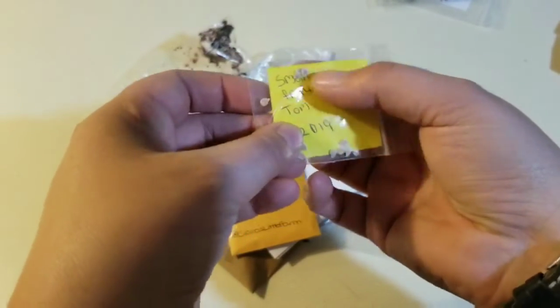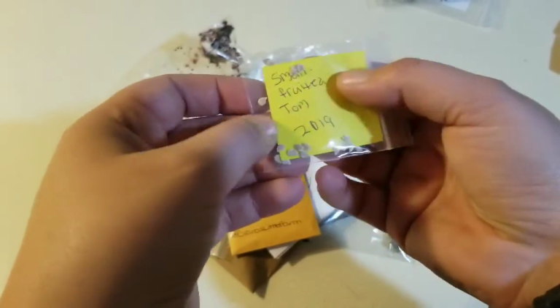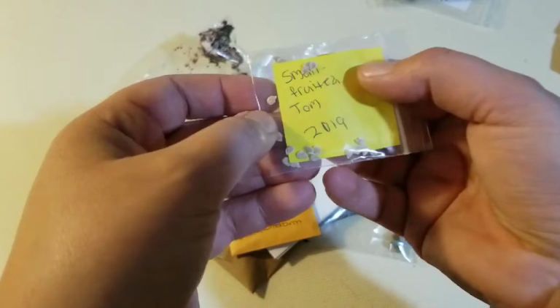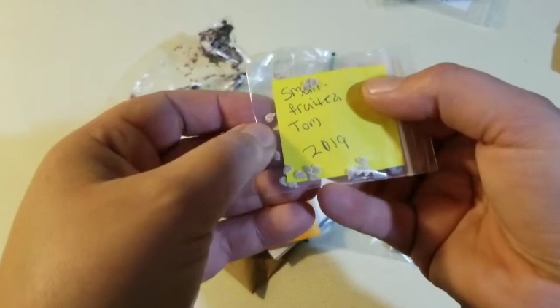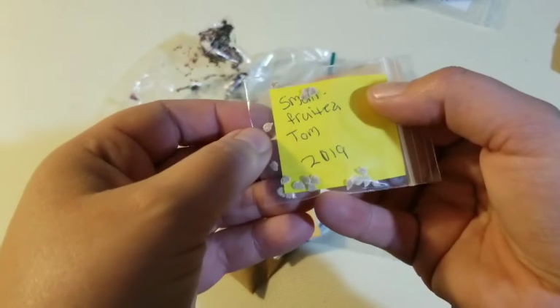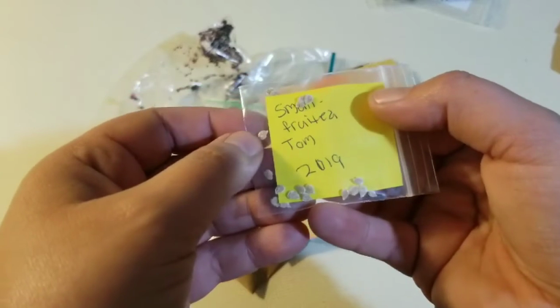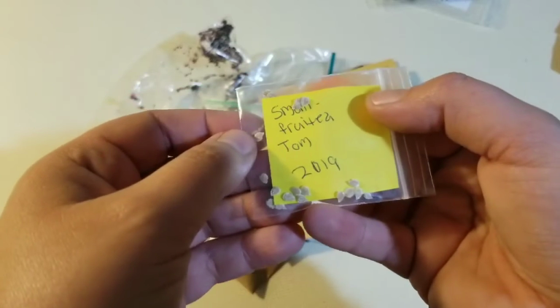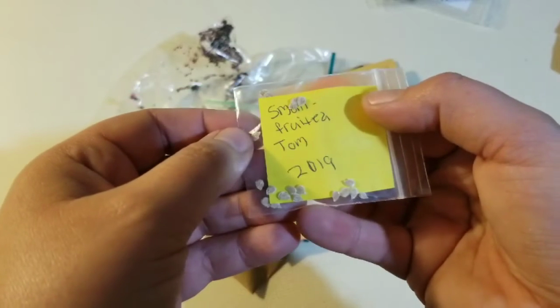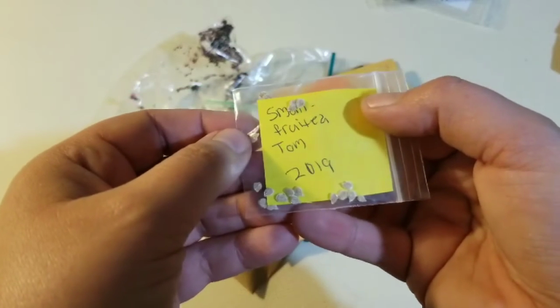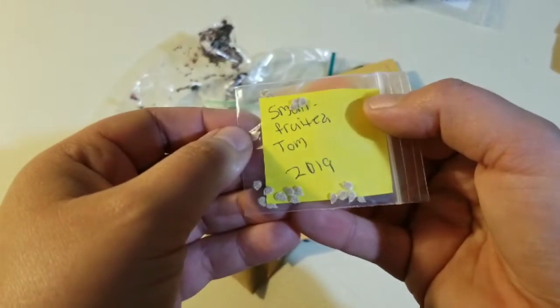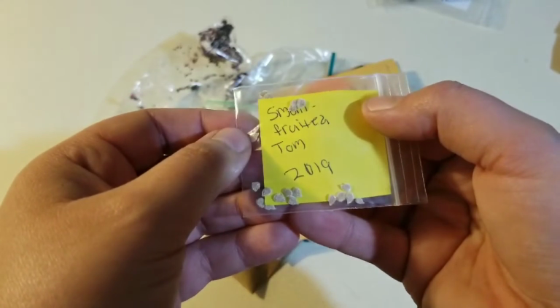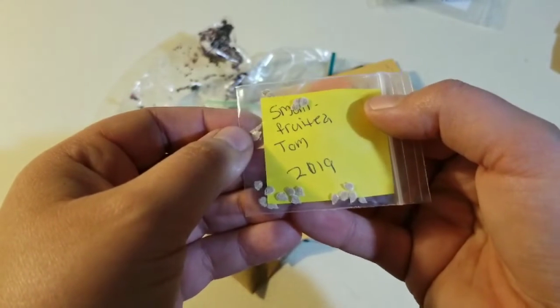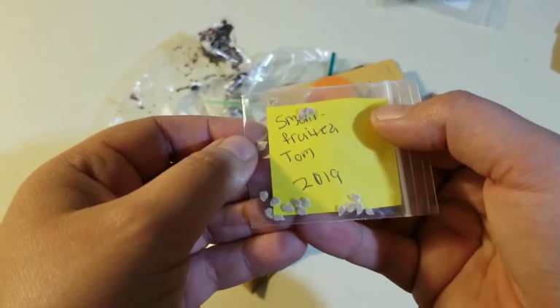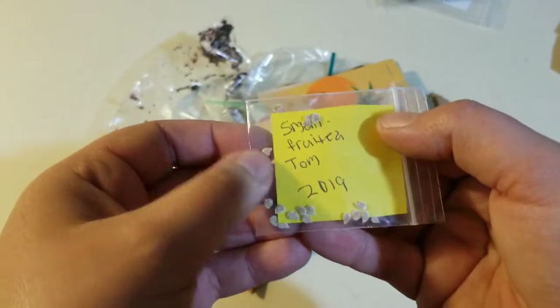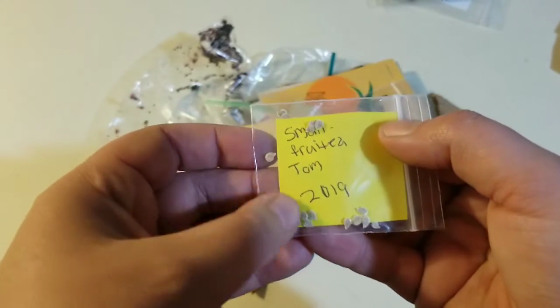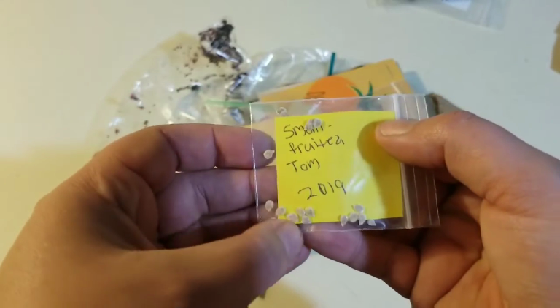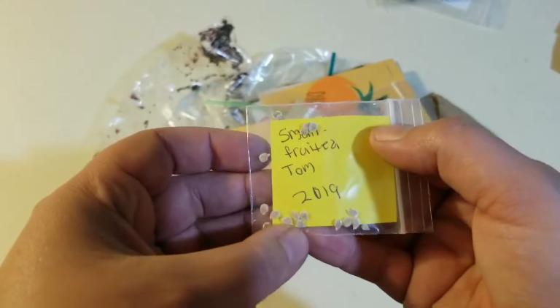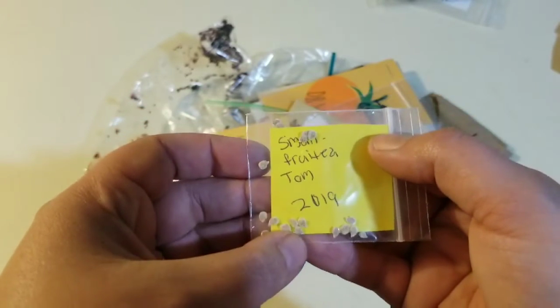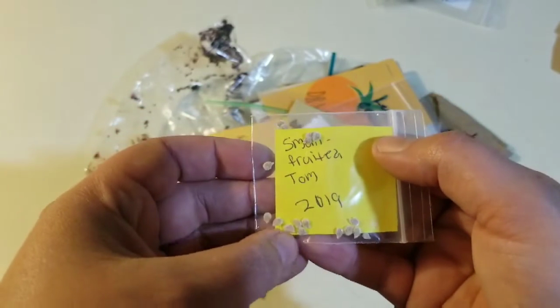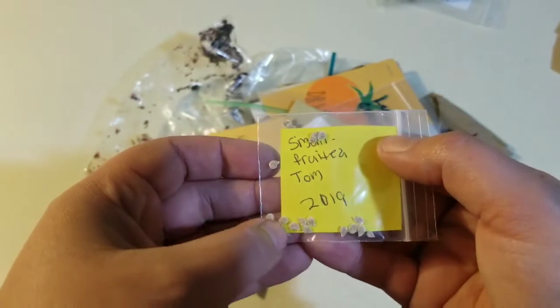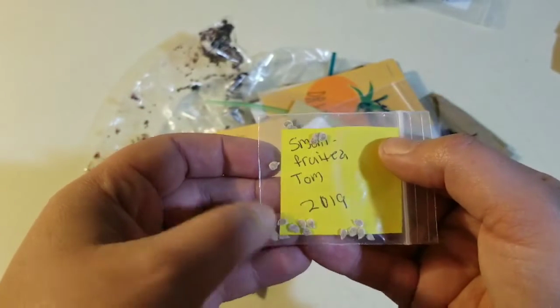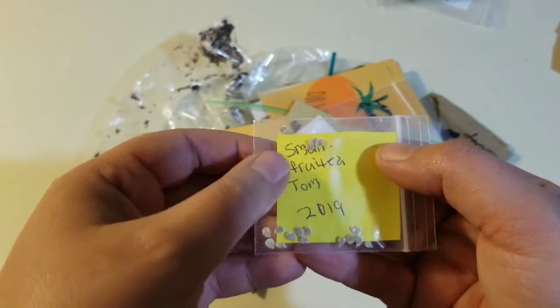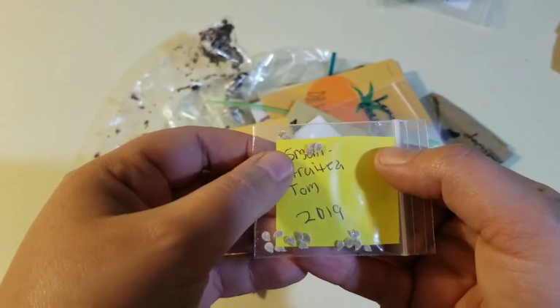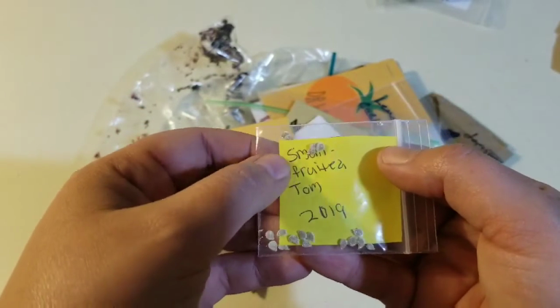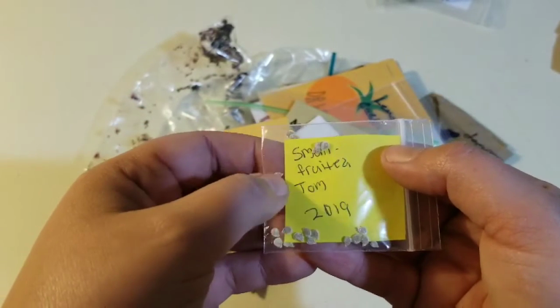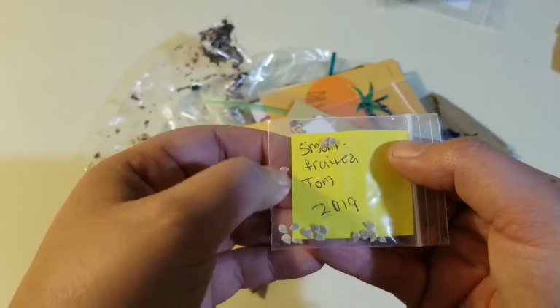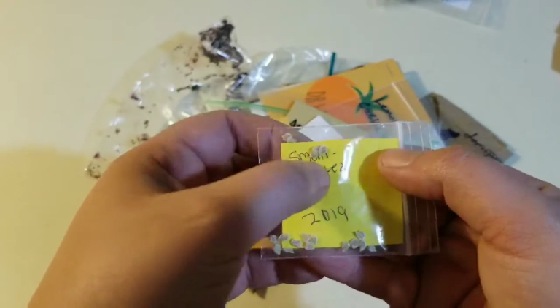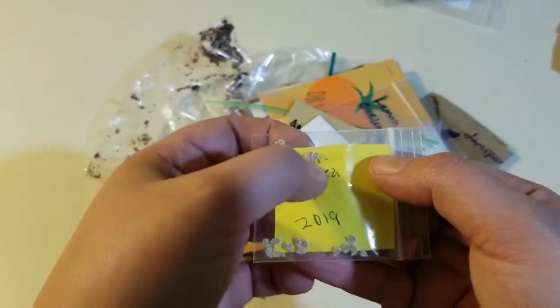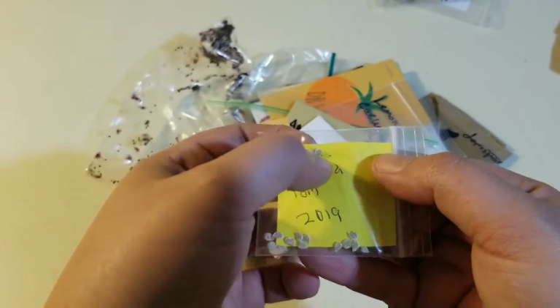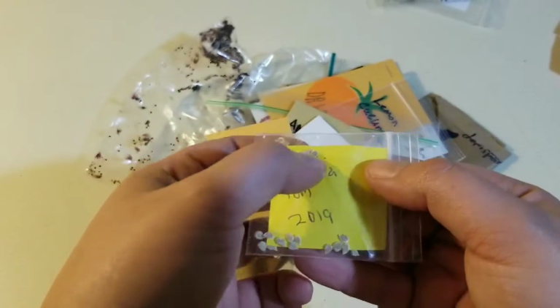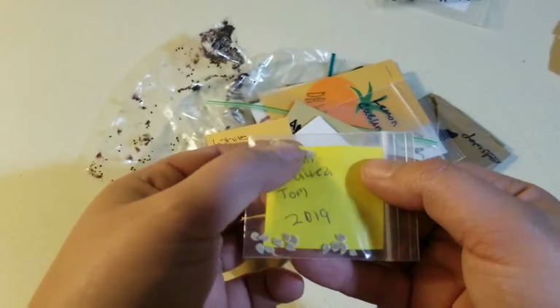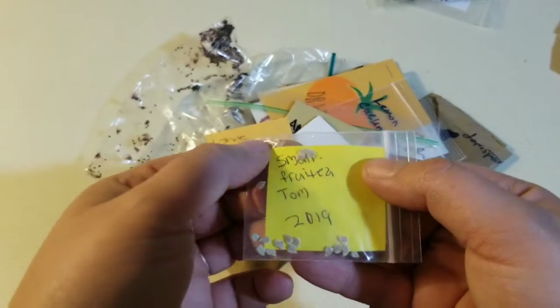Small fruited tomatoes. So those are tomato seeds — they're going to be a tomato, but they'll be a smaller fruit.